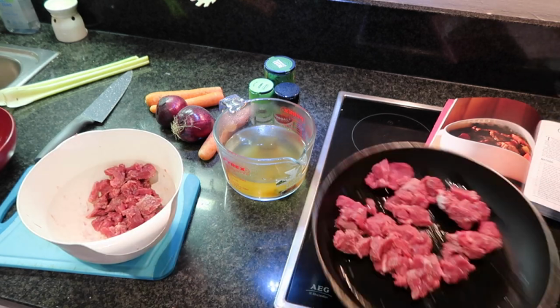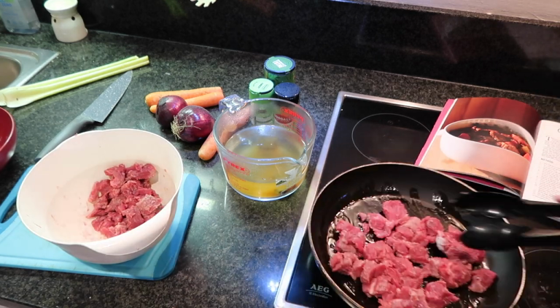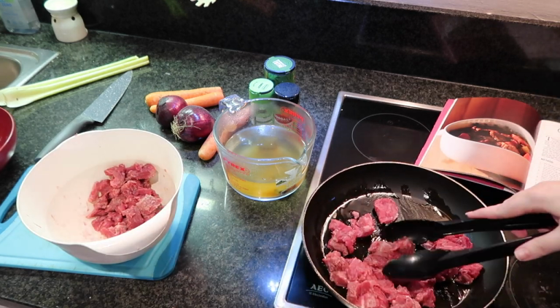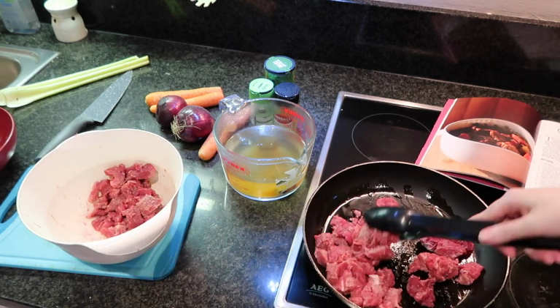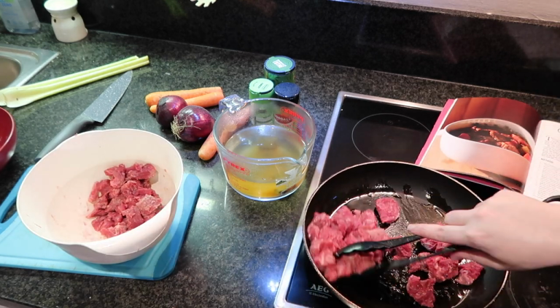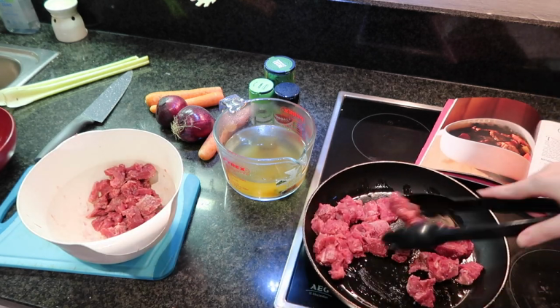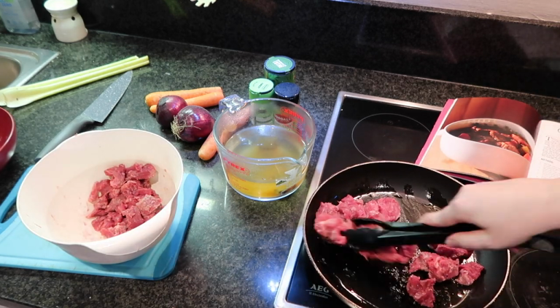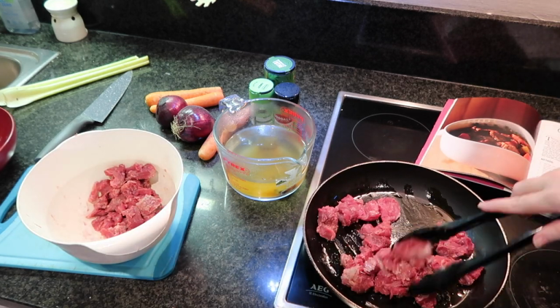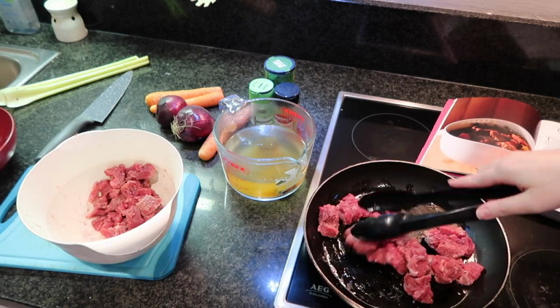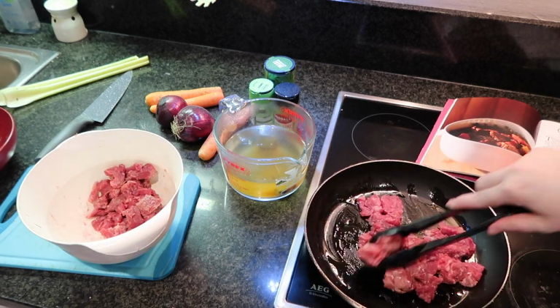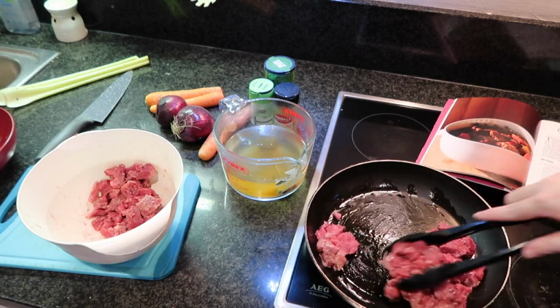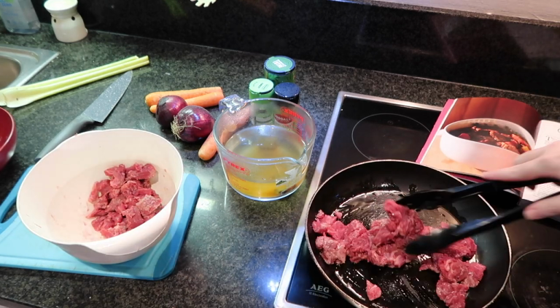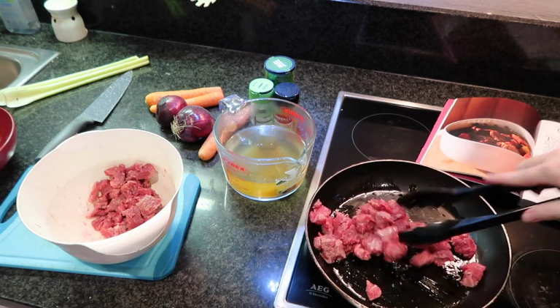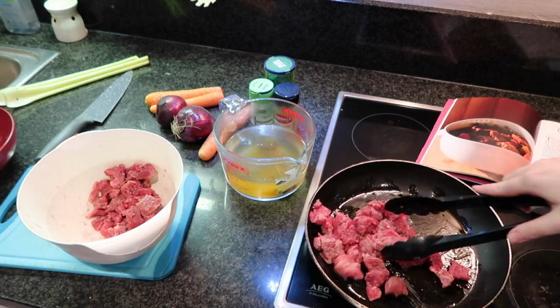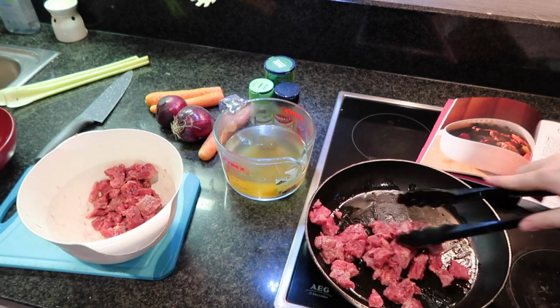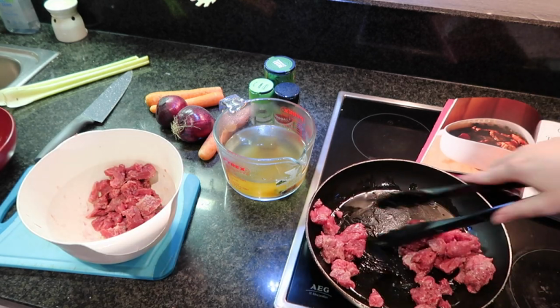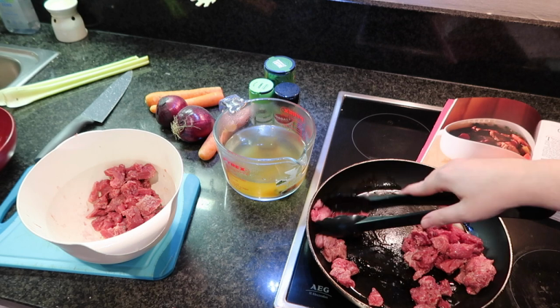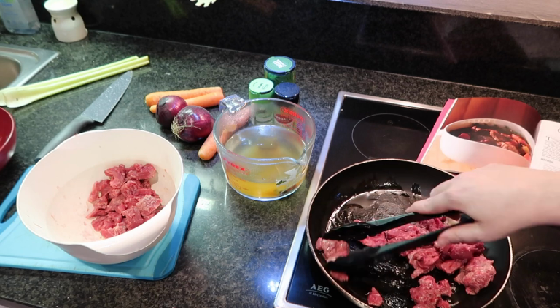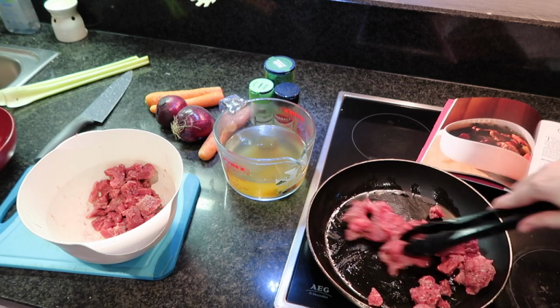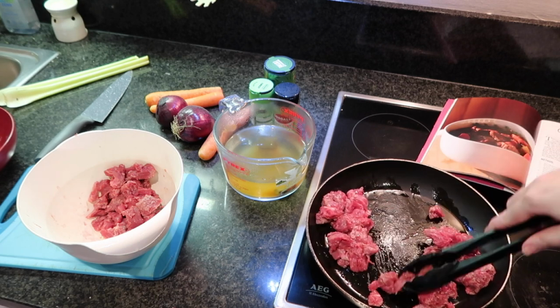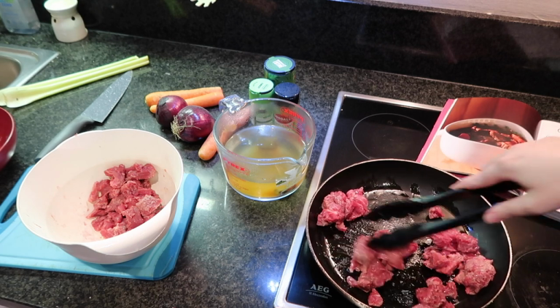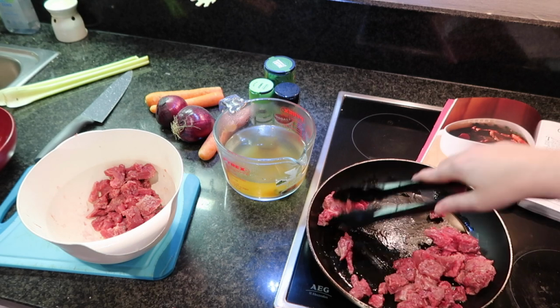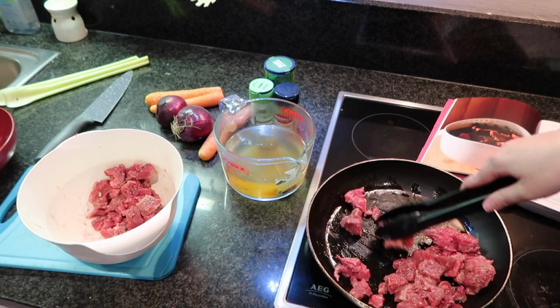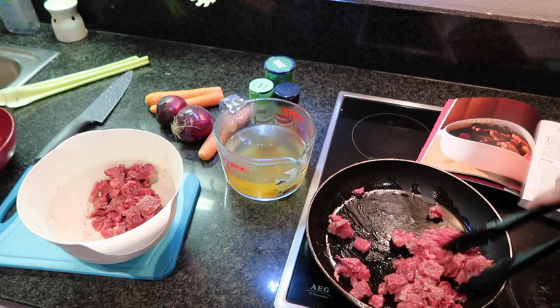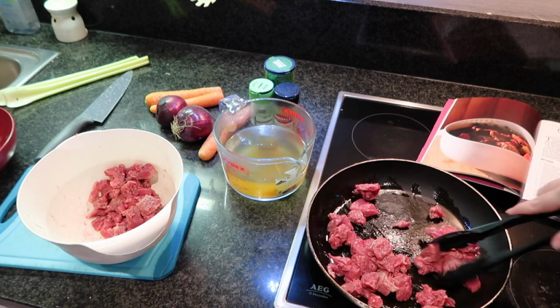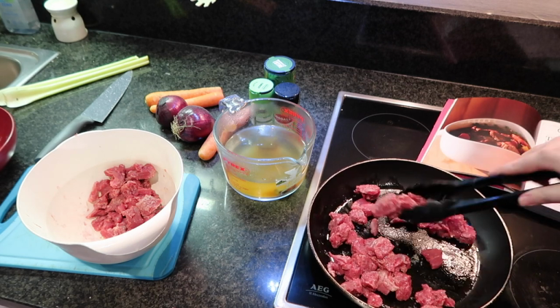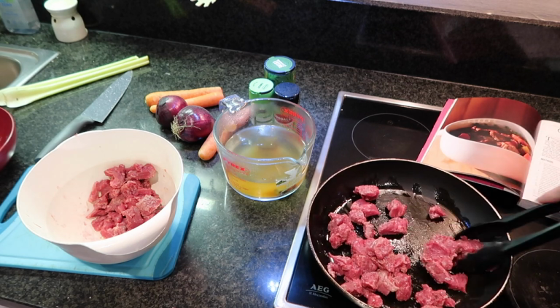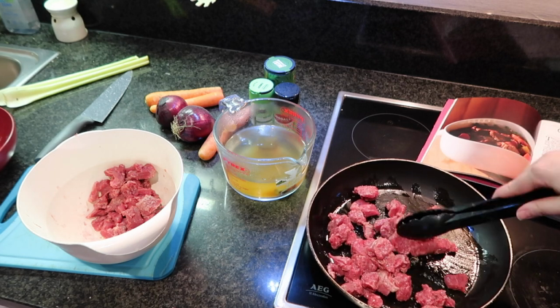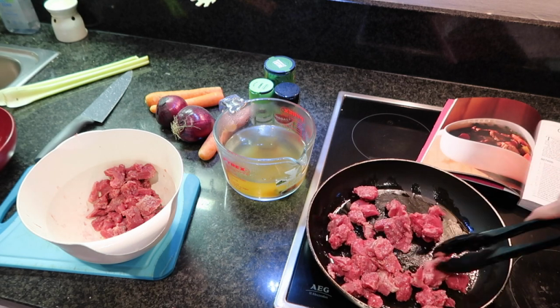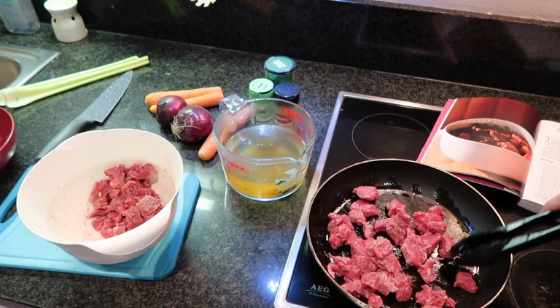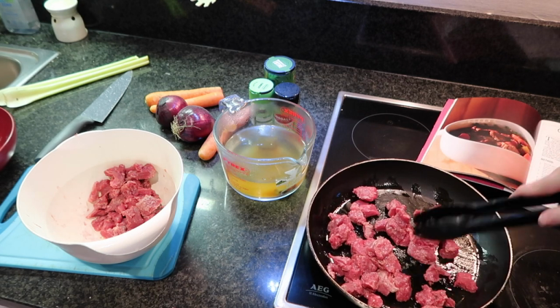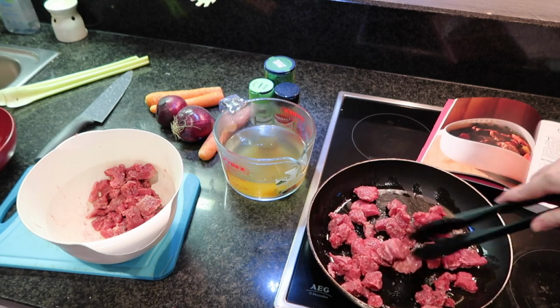Once that's complete, I'm going to put half of the beef into the pan and just brown those off.